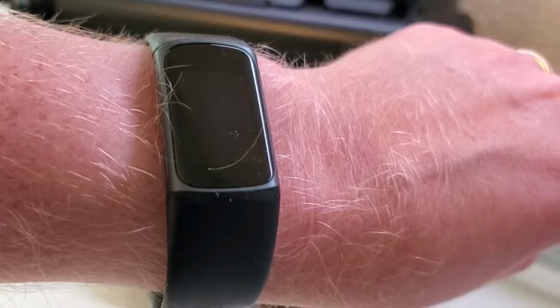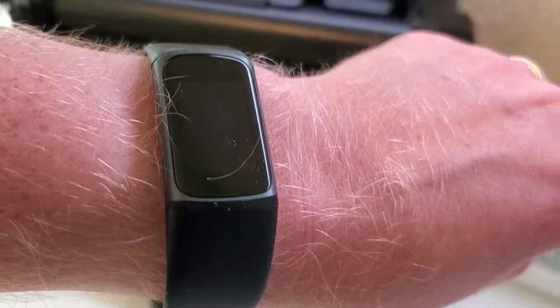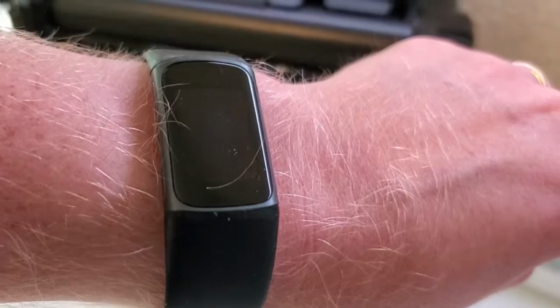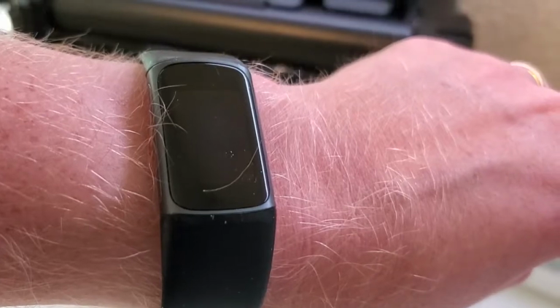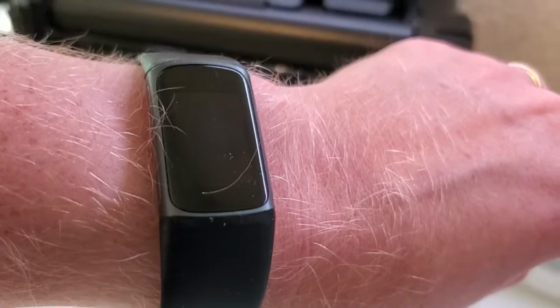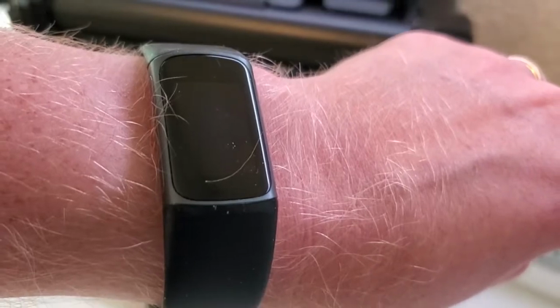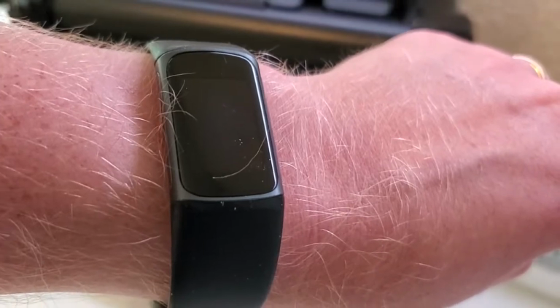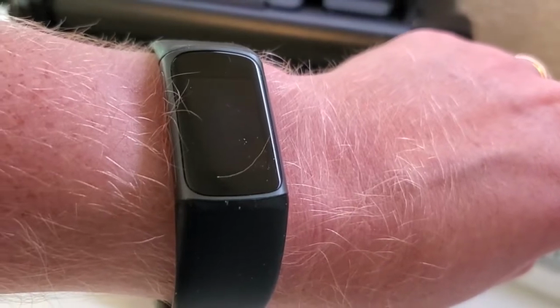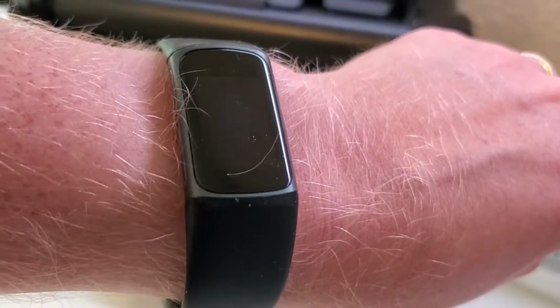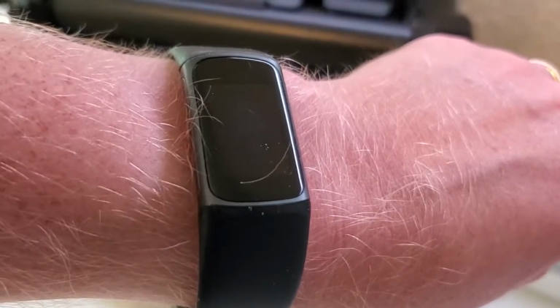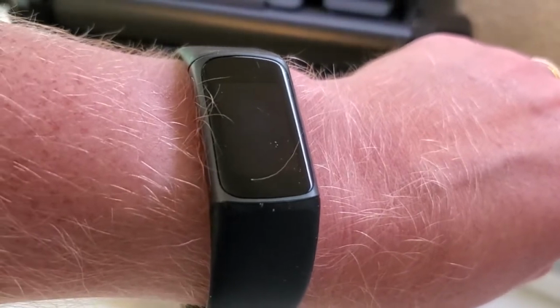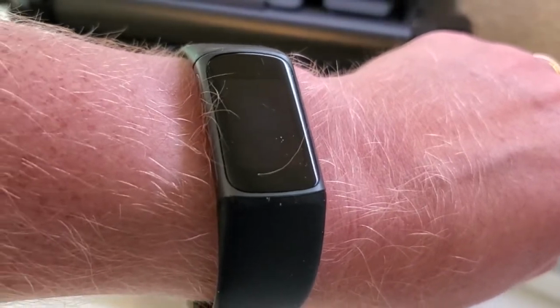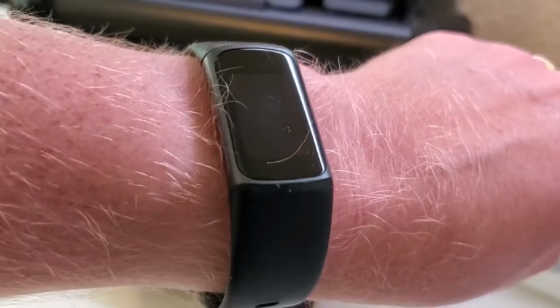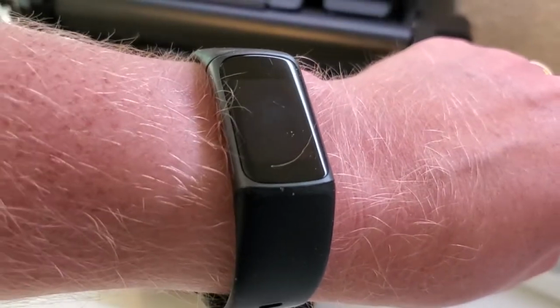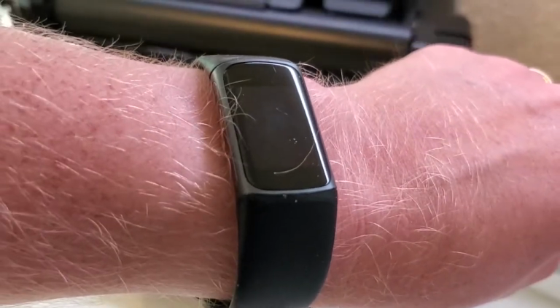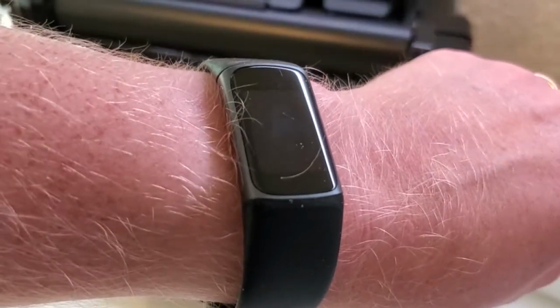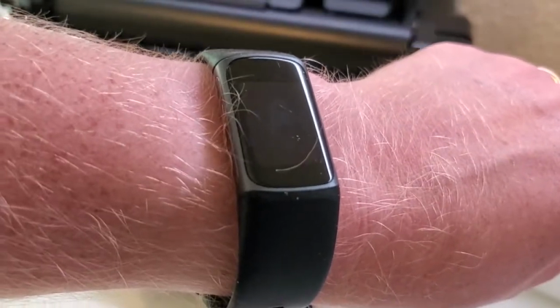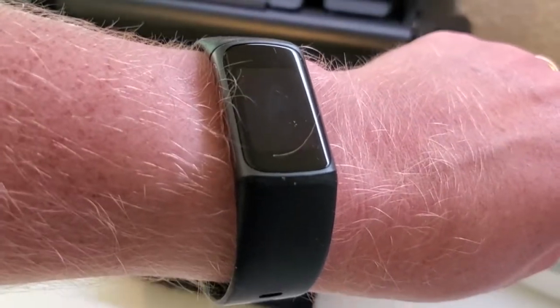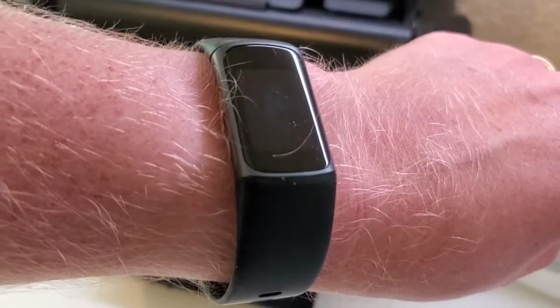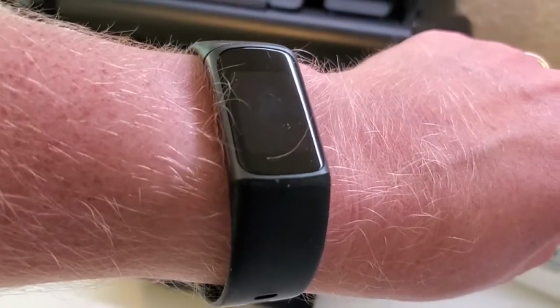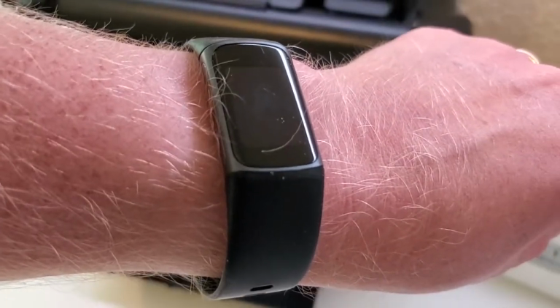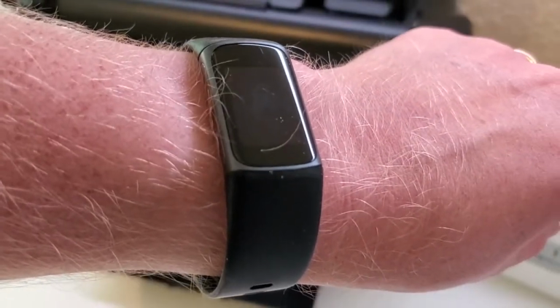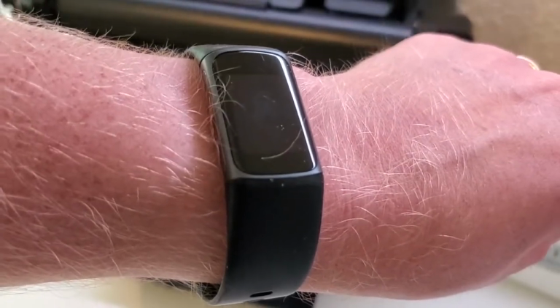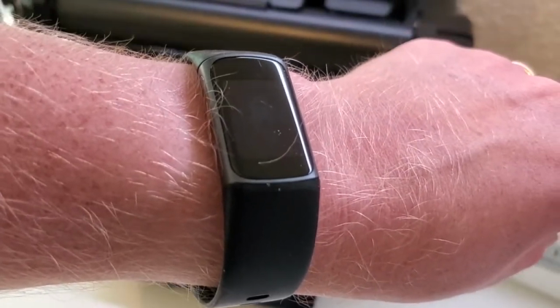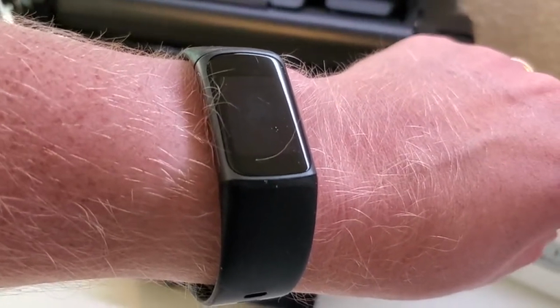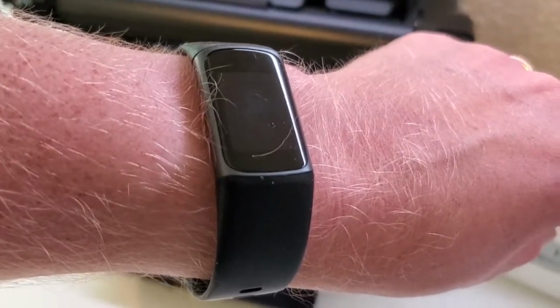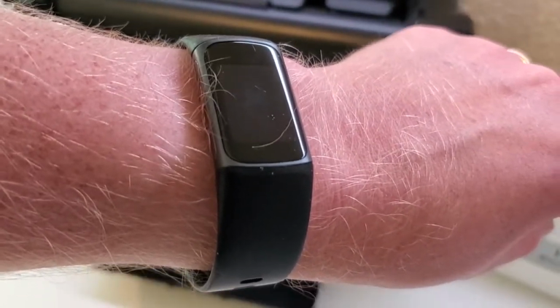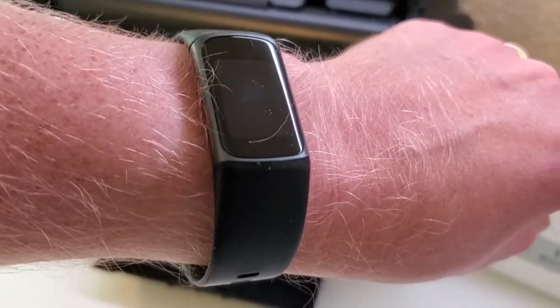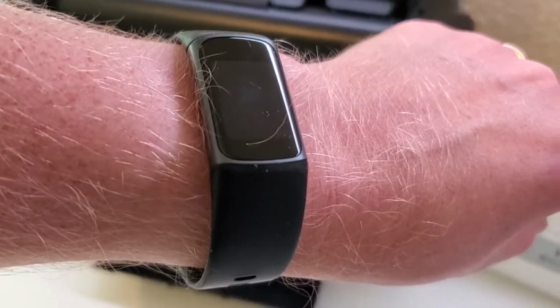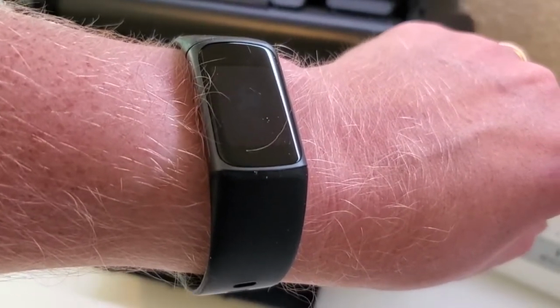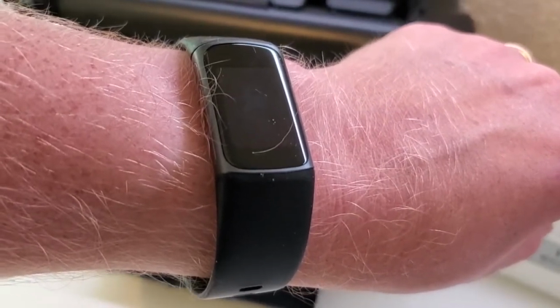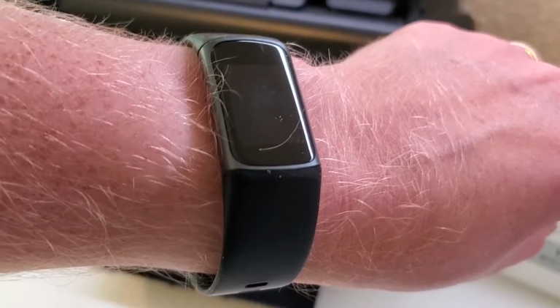I'm Tom from DIY Life Tech, and this is a look at how to take an ECG reading on your Fitbit Charge 5.